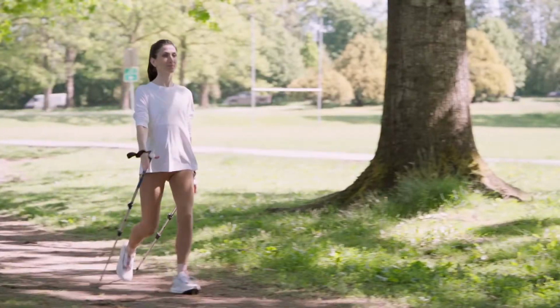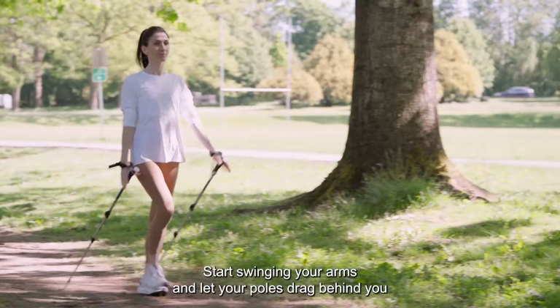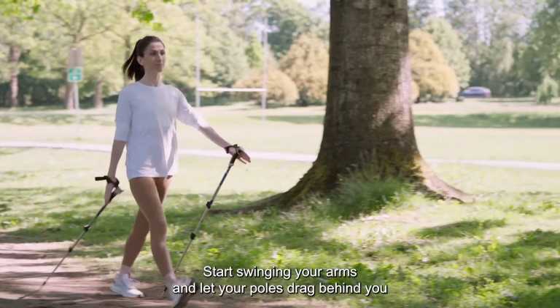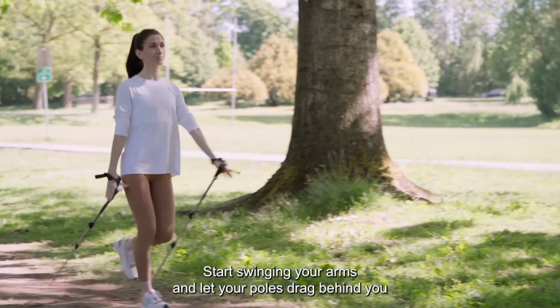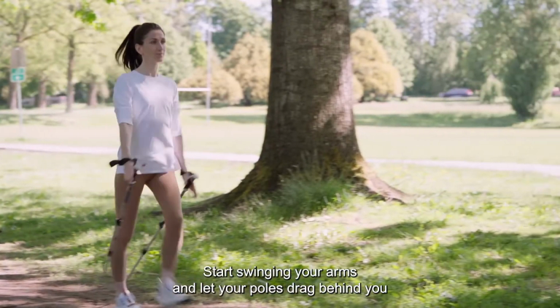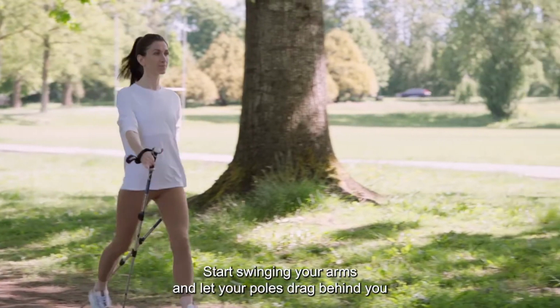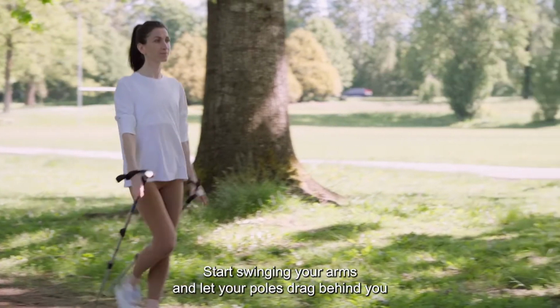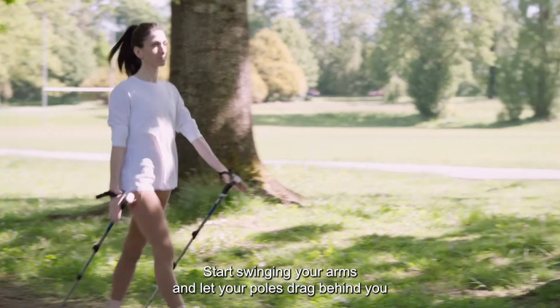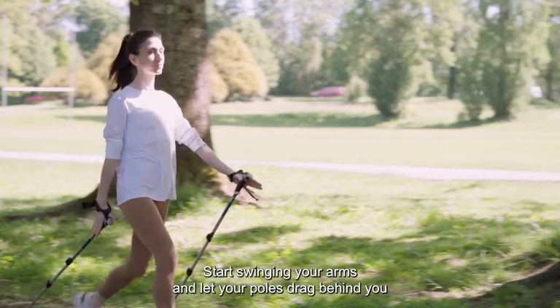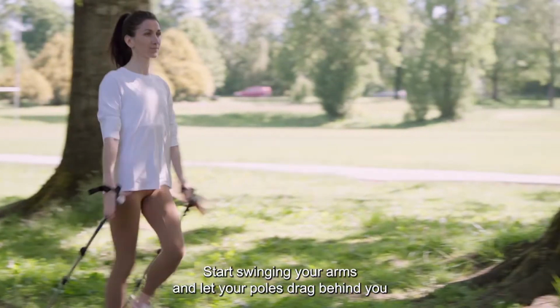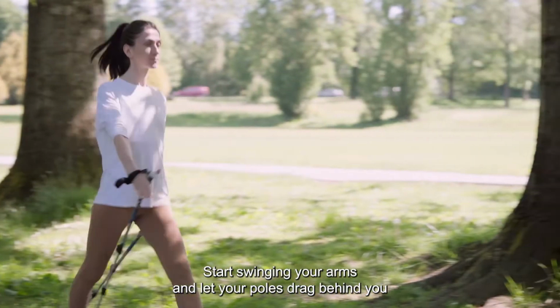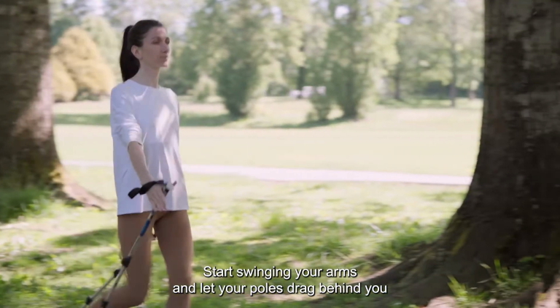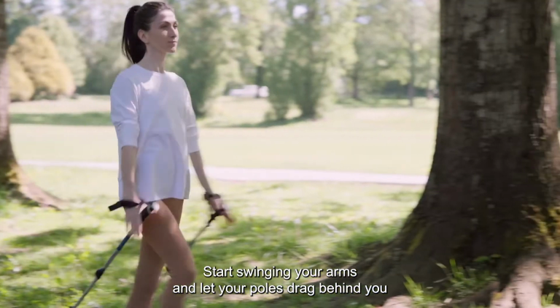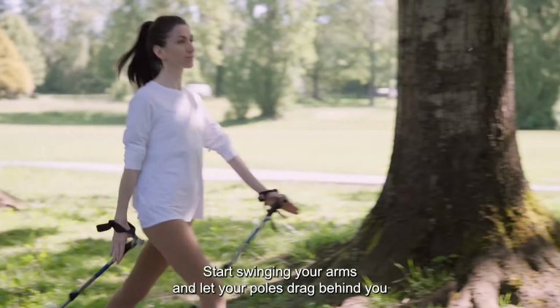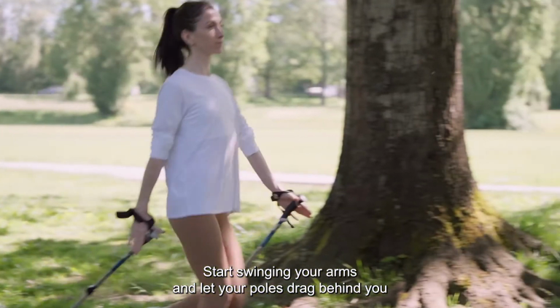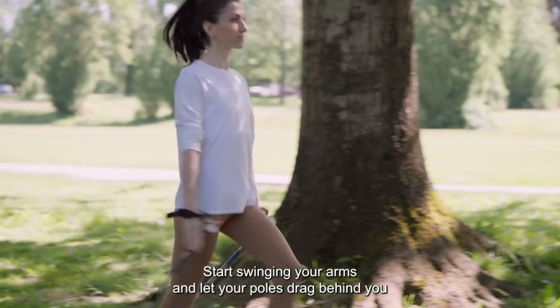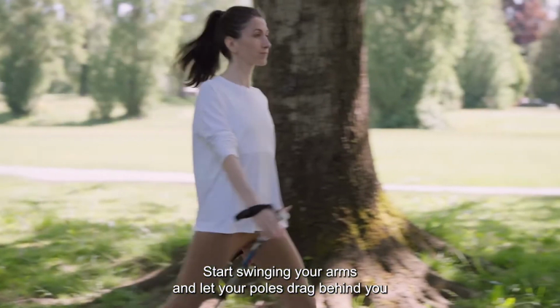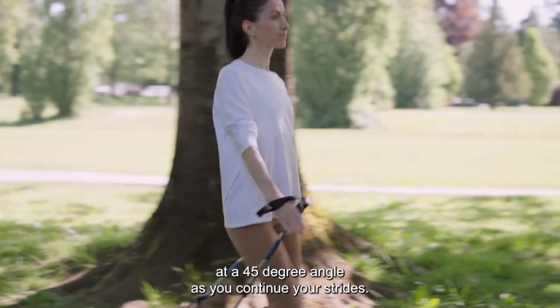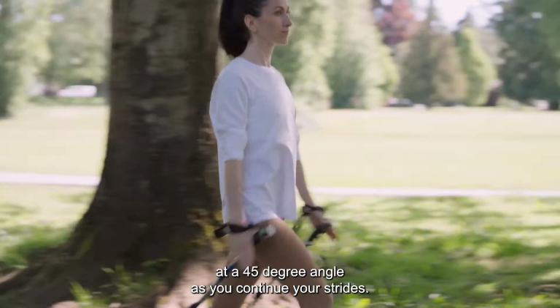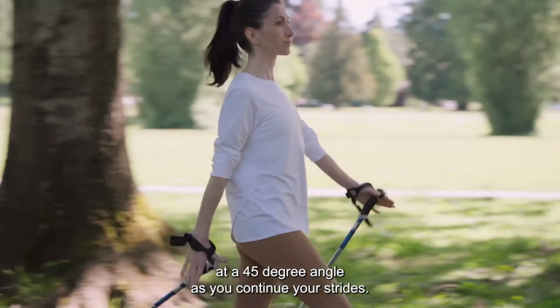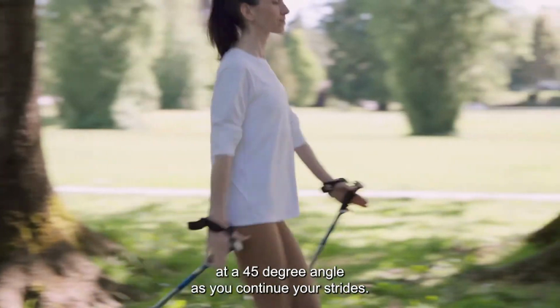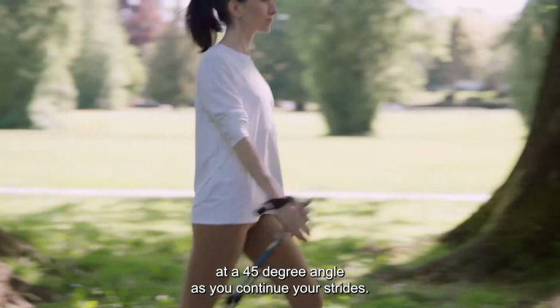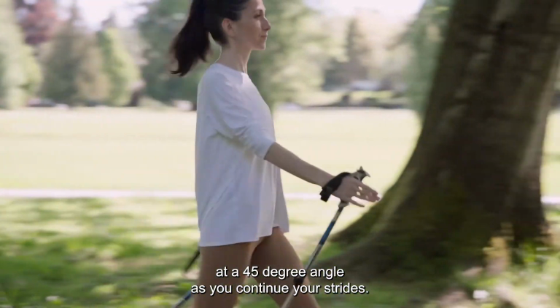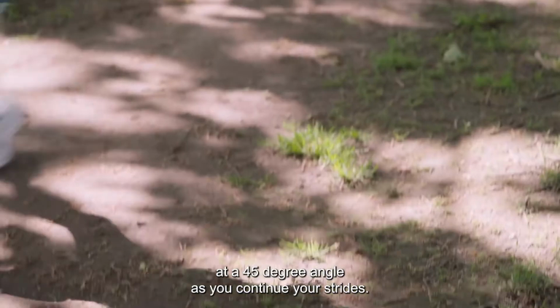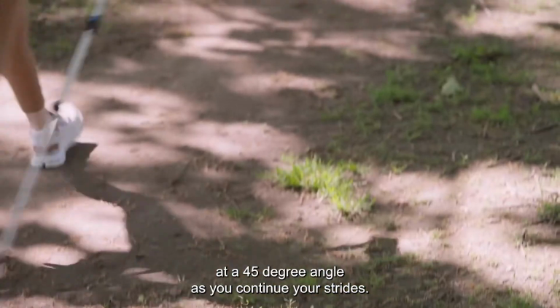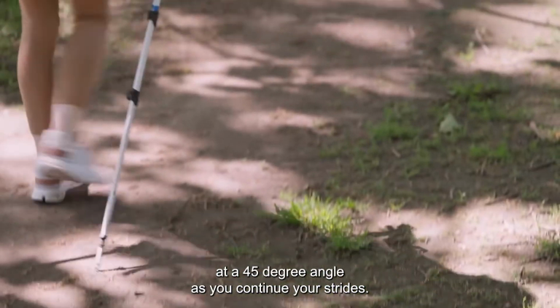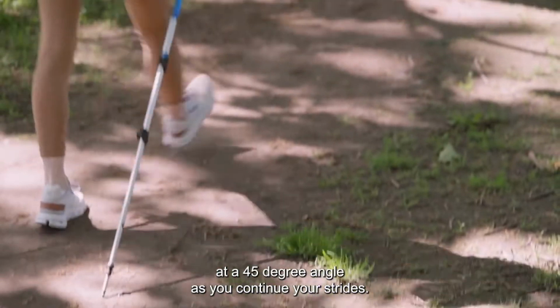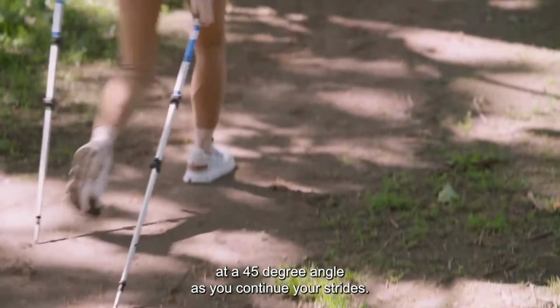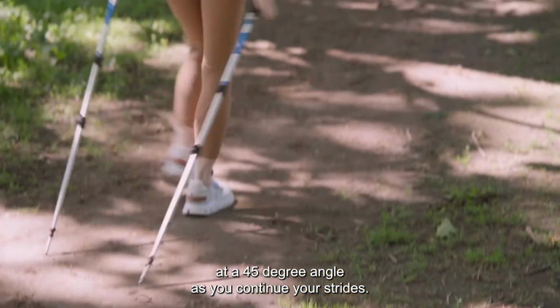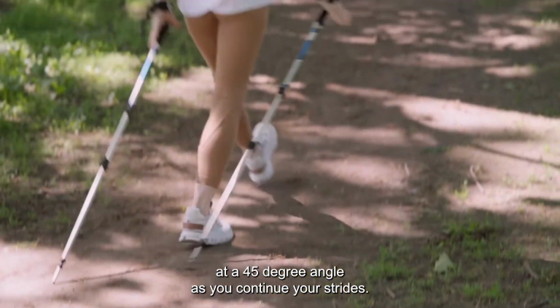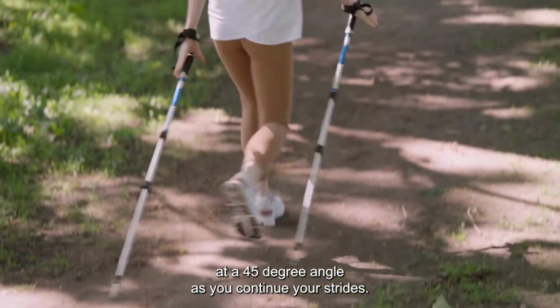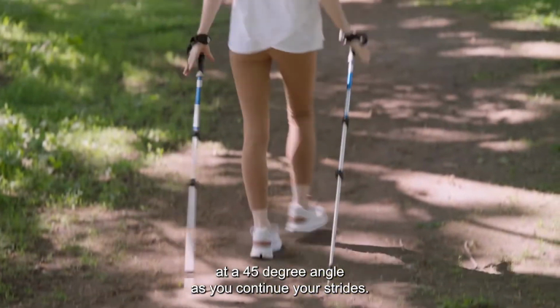Start swinging your arms and let your poles drag behind you at a 45-degree angle as you continue your strides.